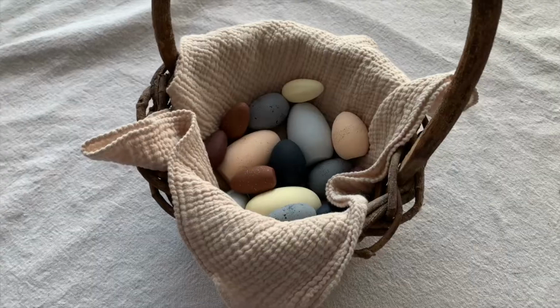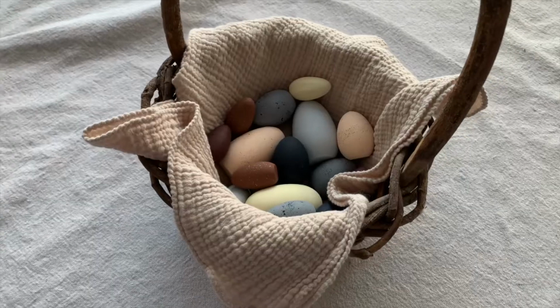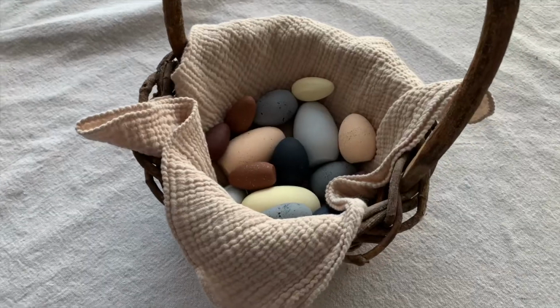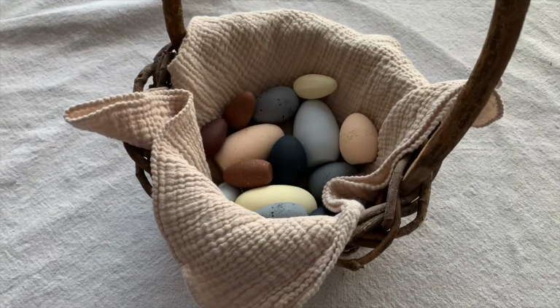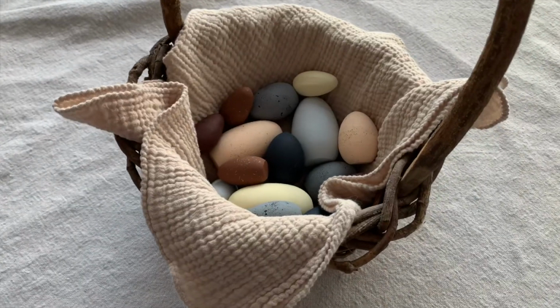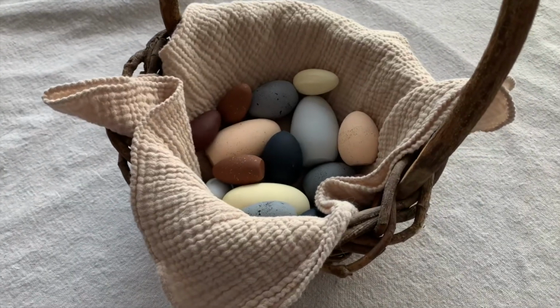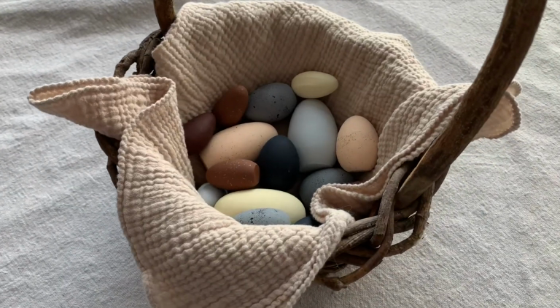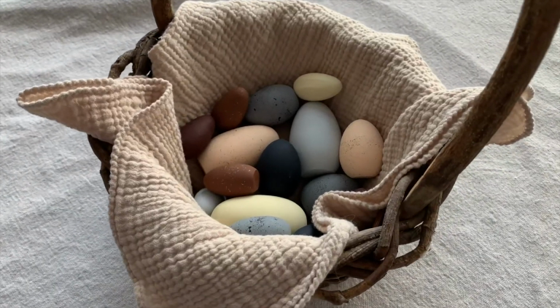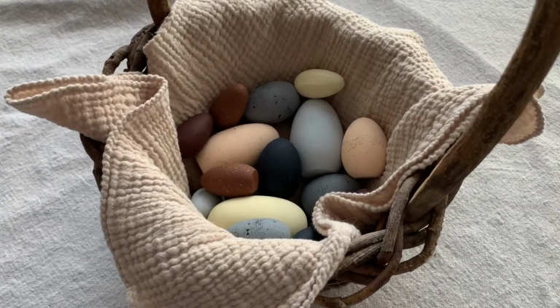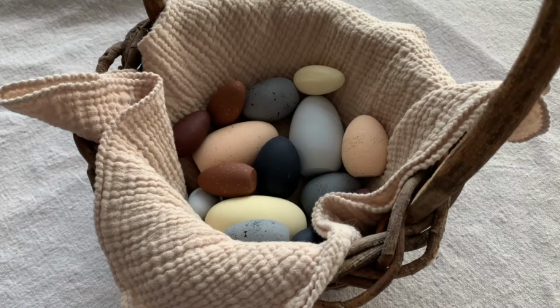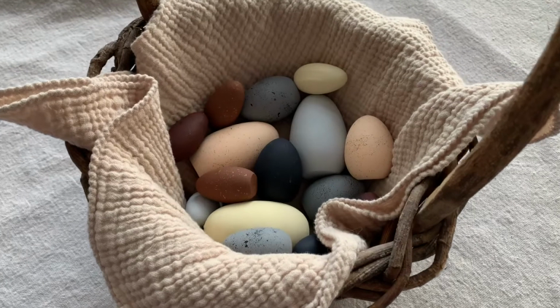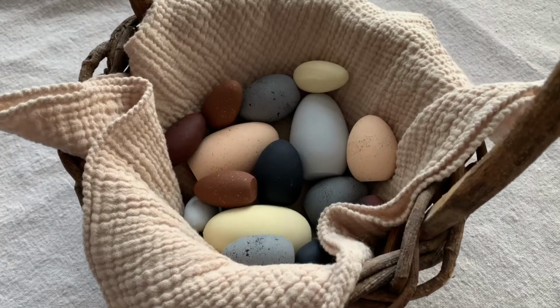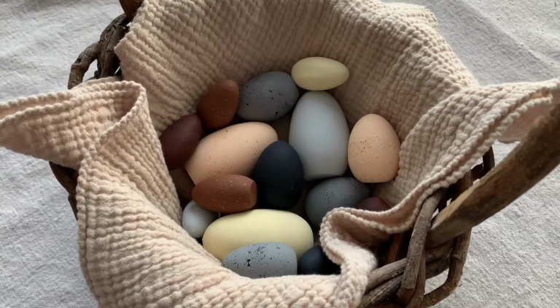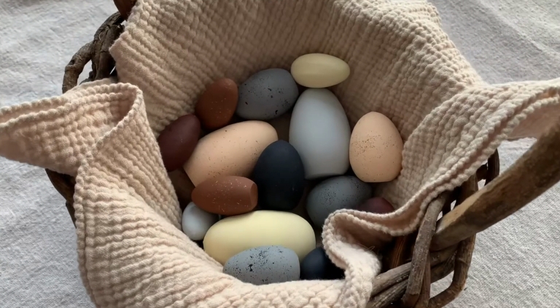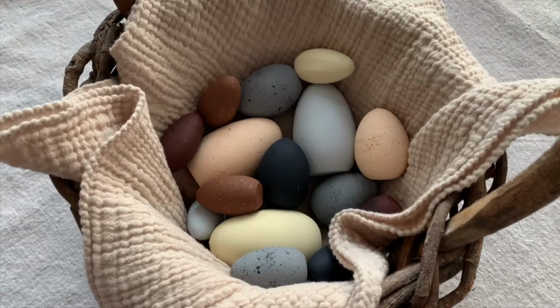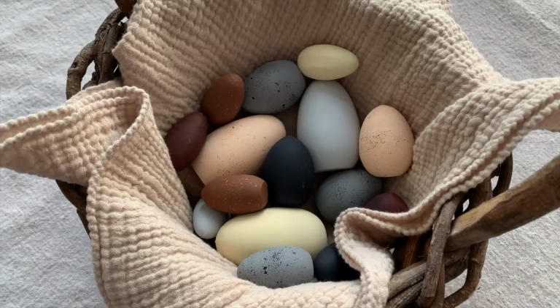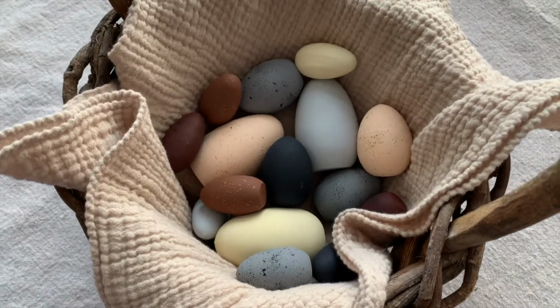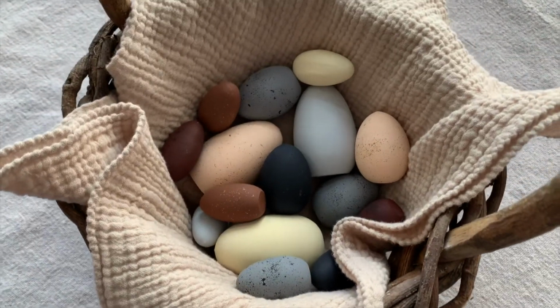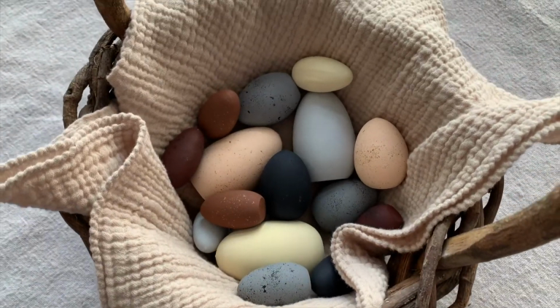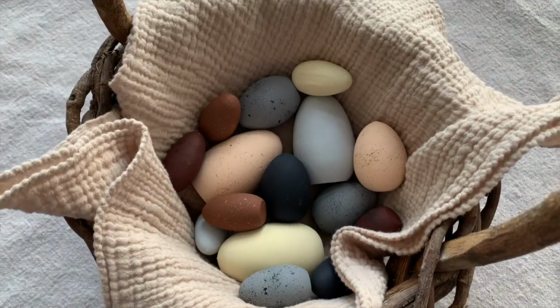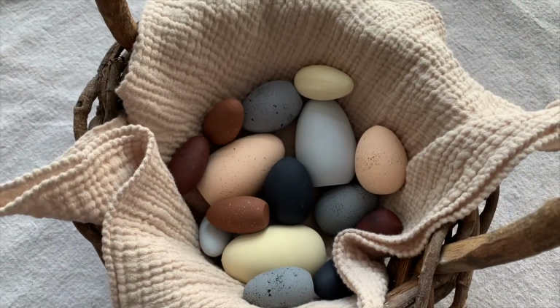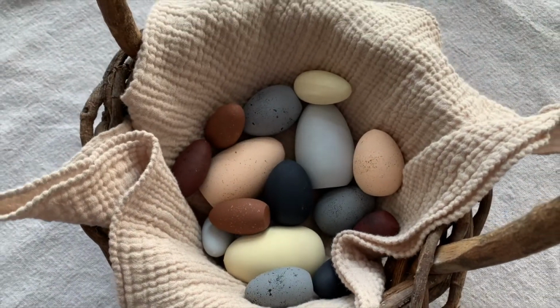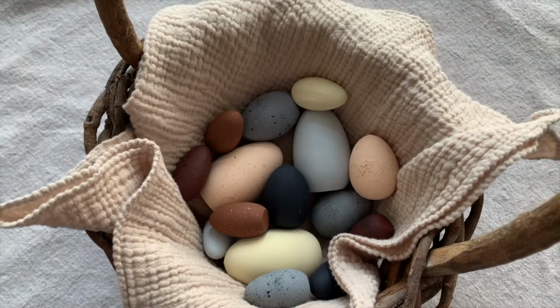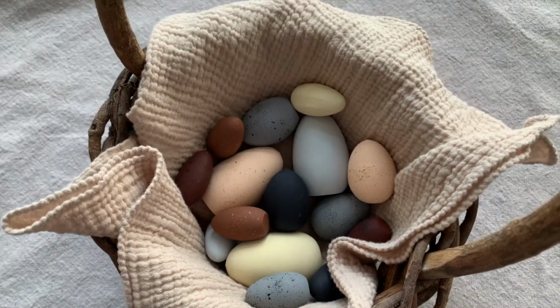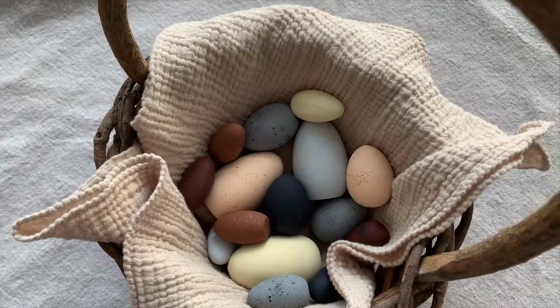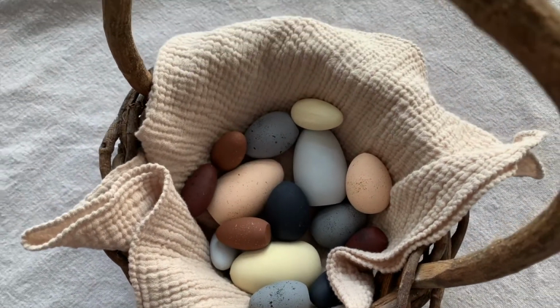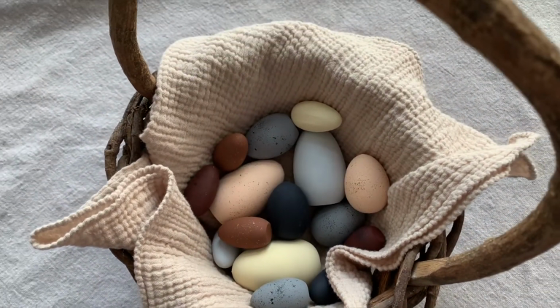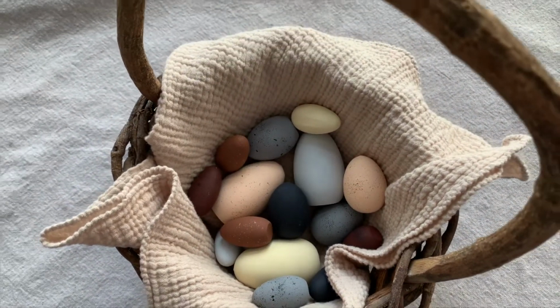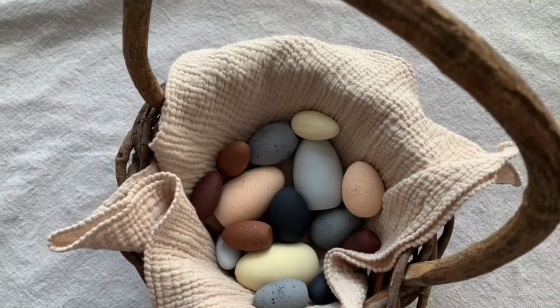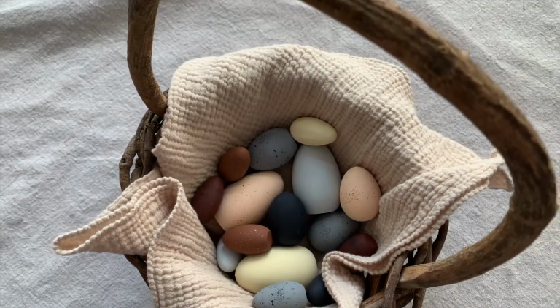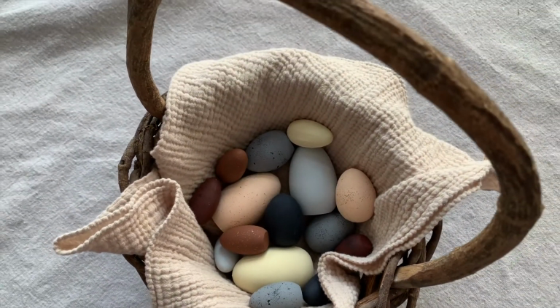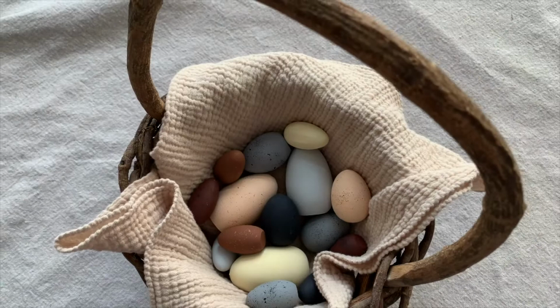Here is the final product. I love styling these eggs in a cute little basket — I can't wait to make them part of my Easter home decor.